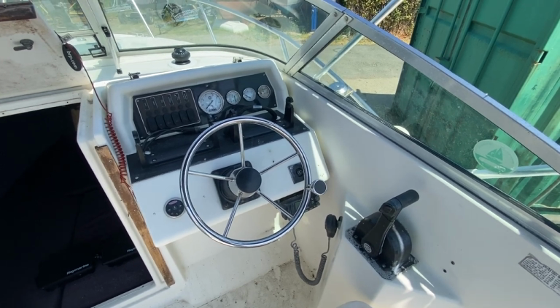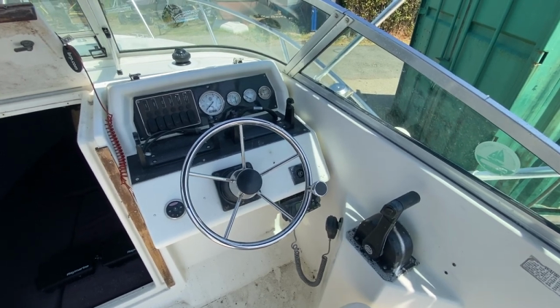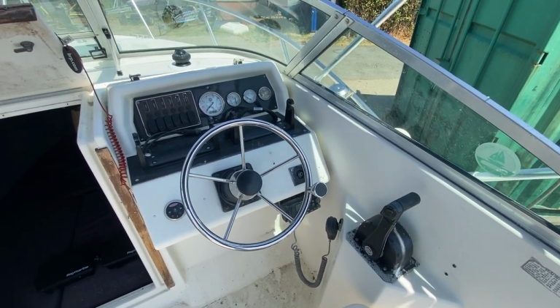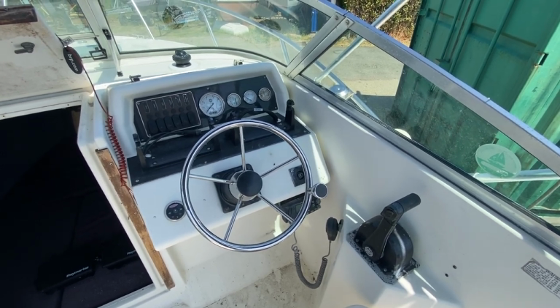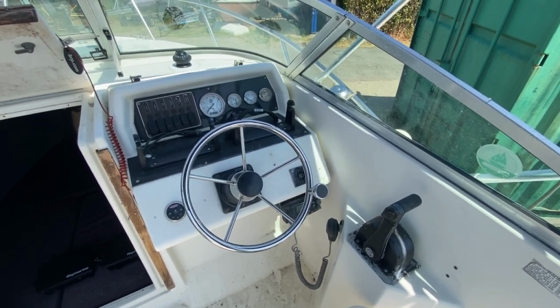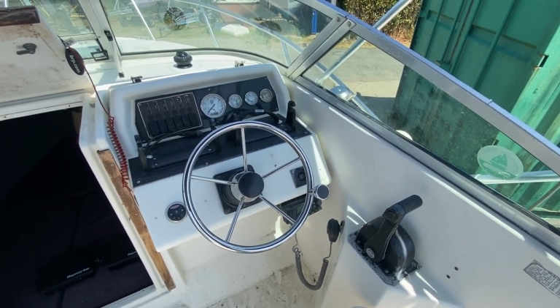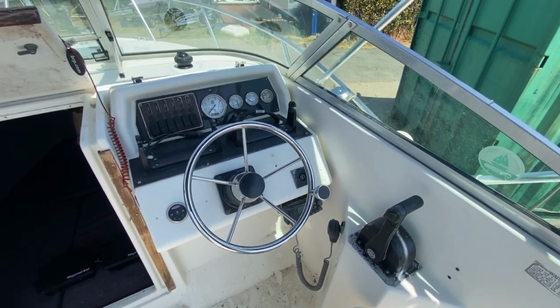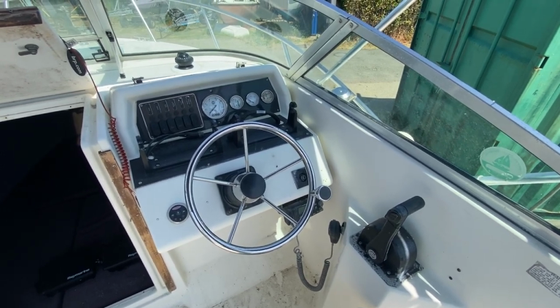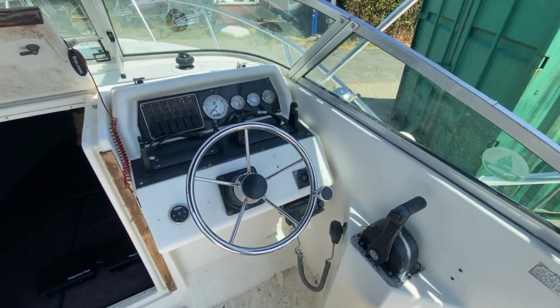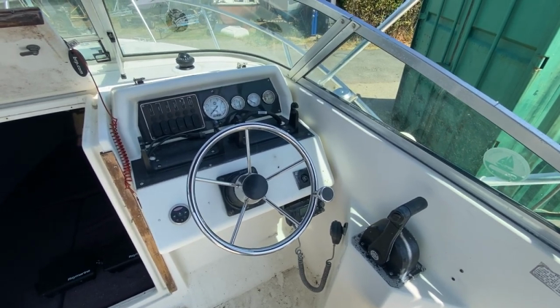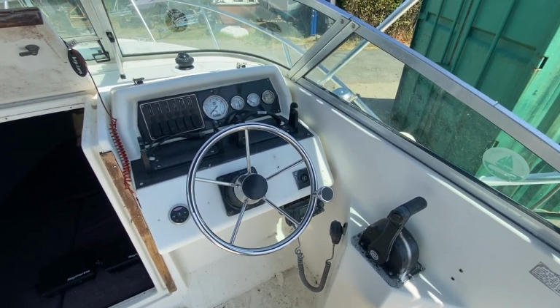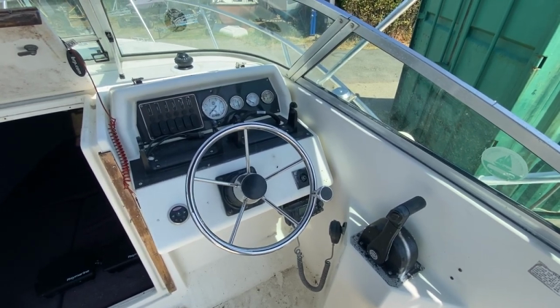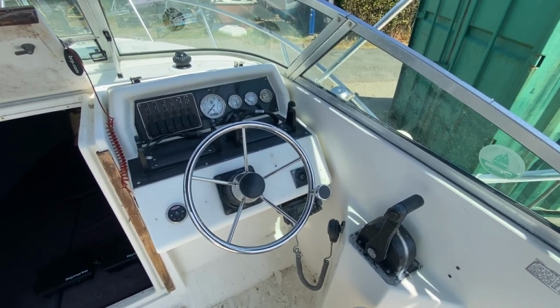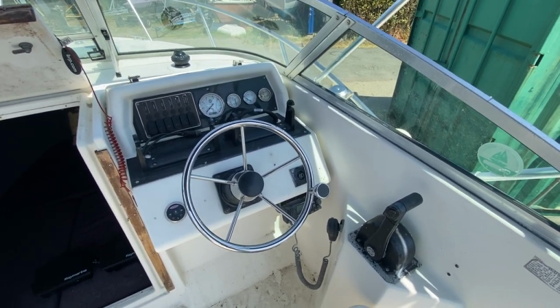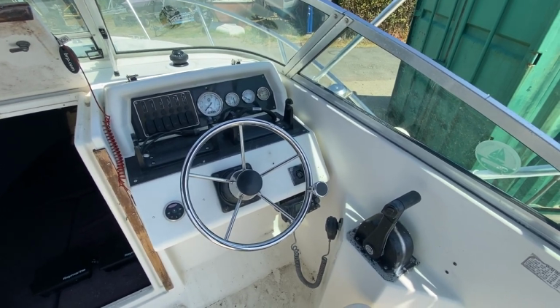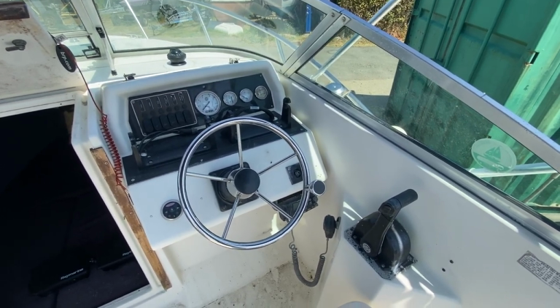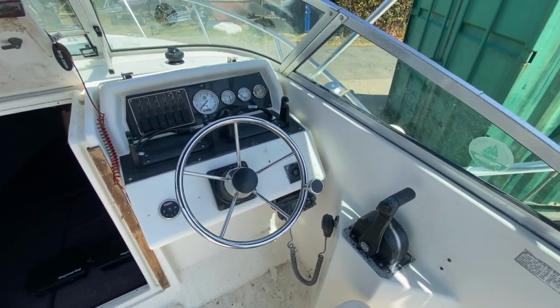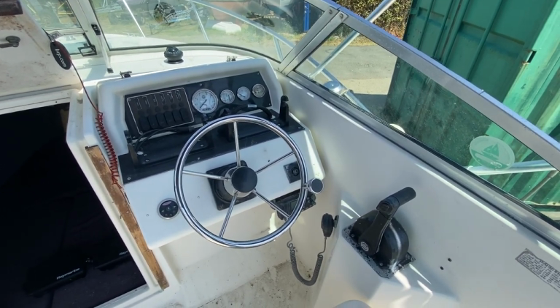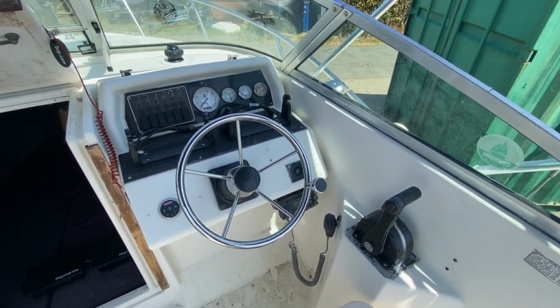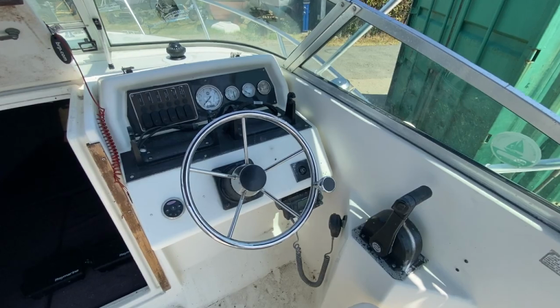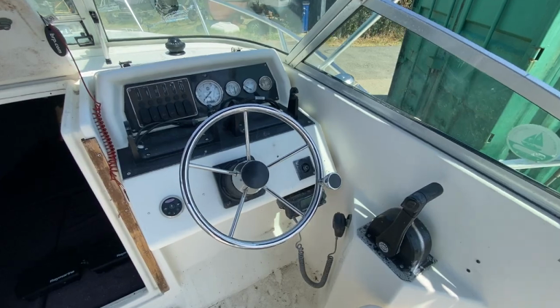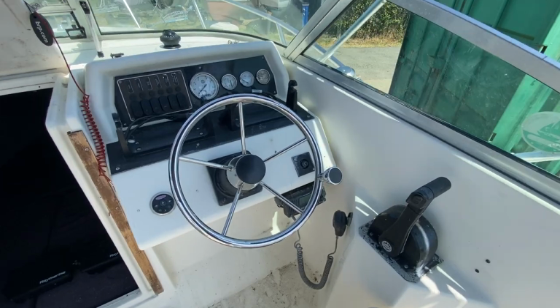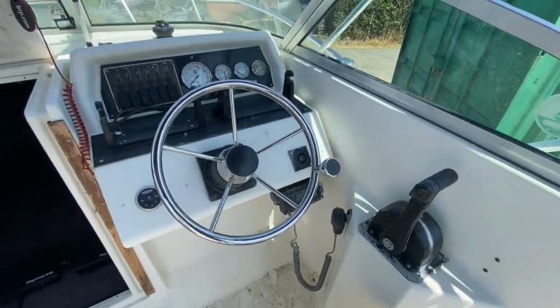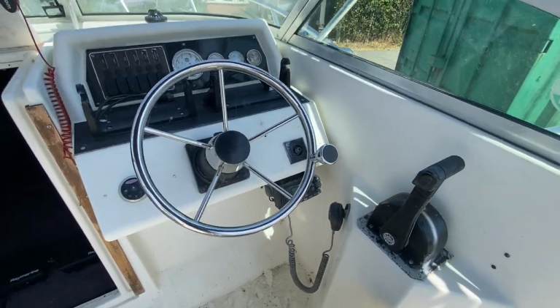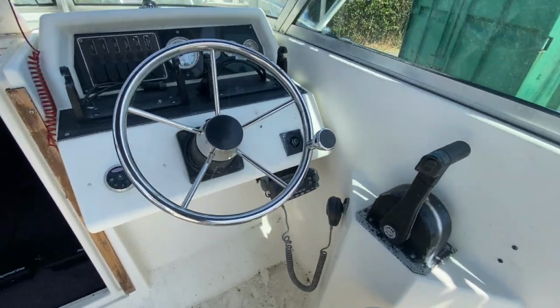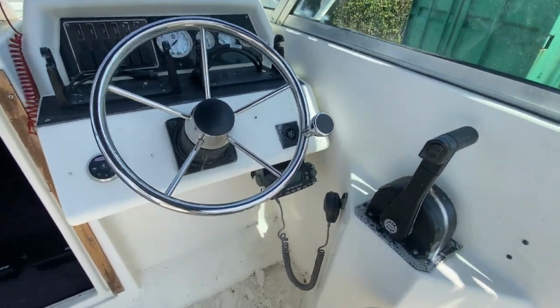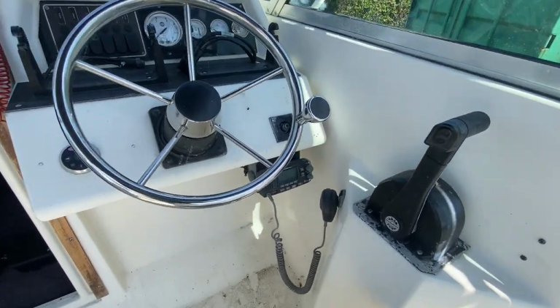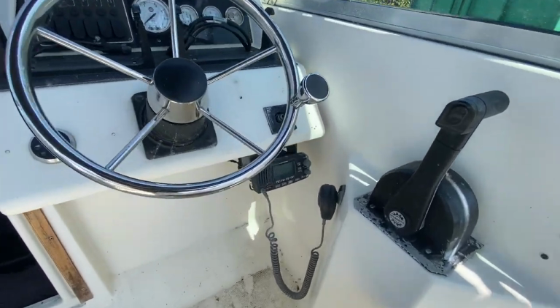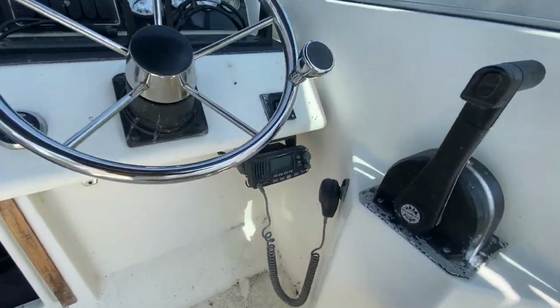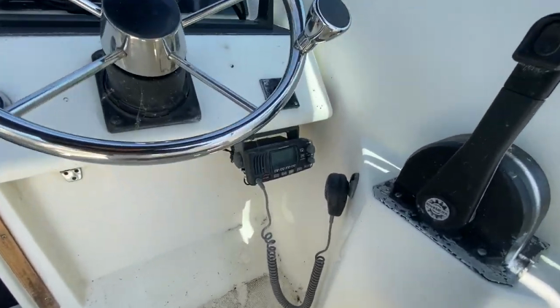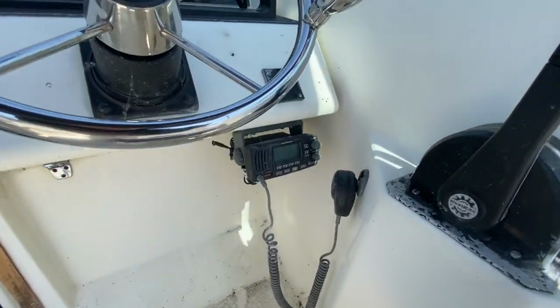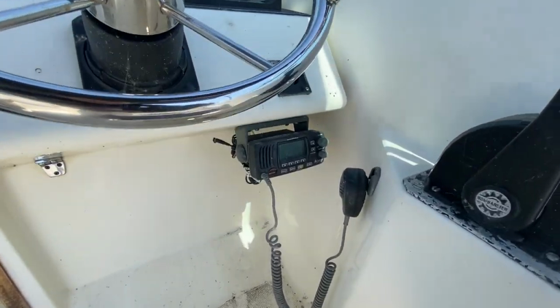Please look at the photos and you can see these things in place and working. There is a VHF as well.